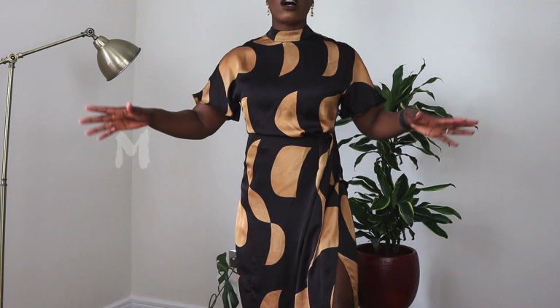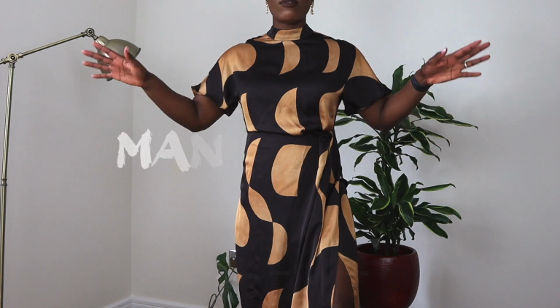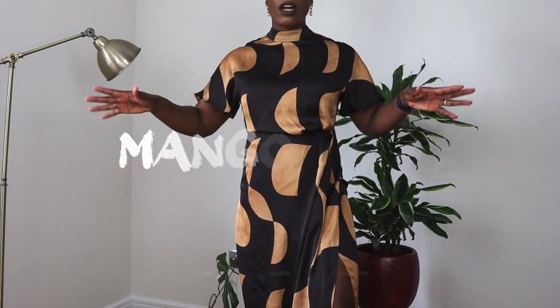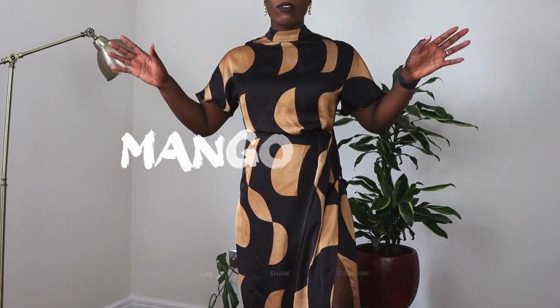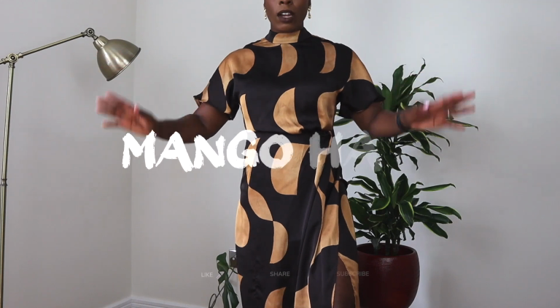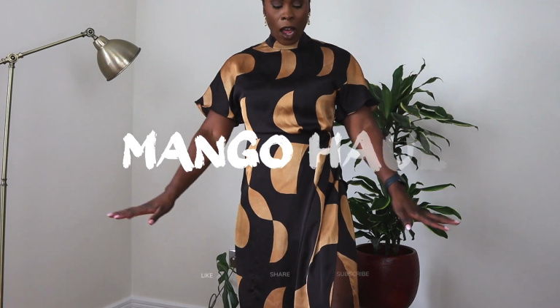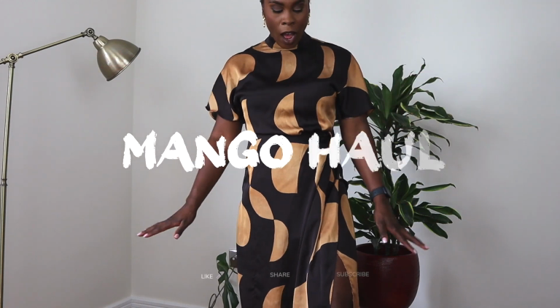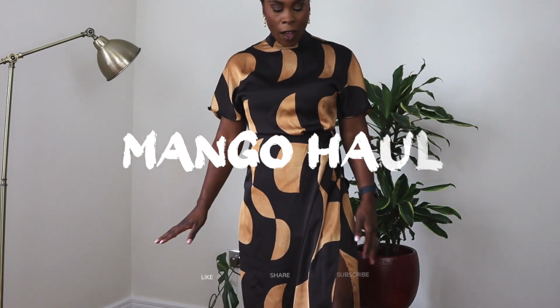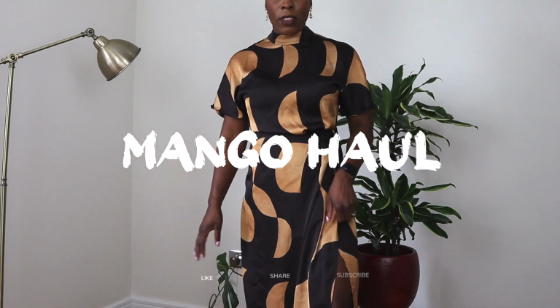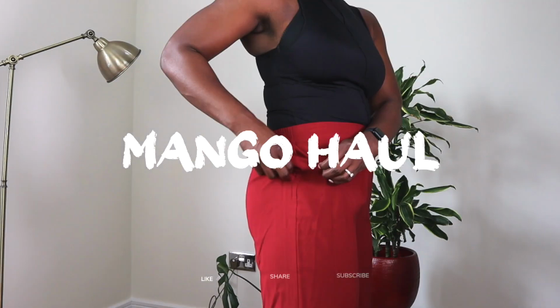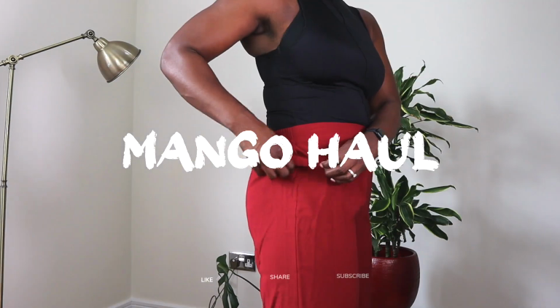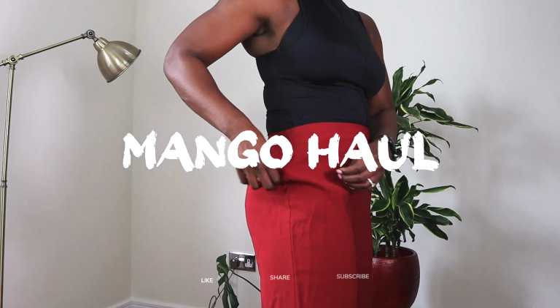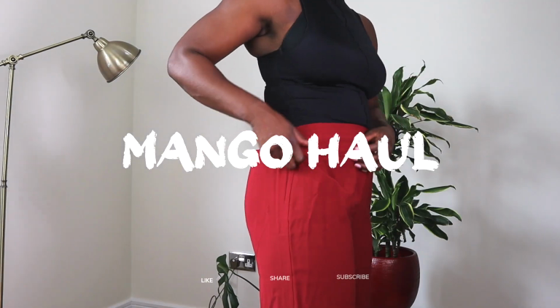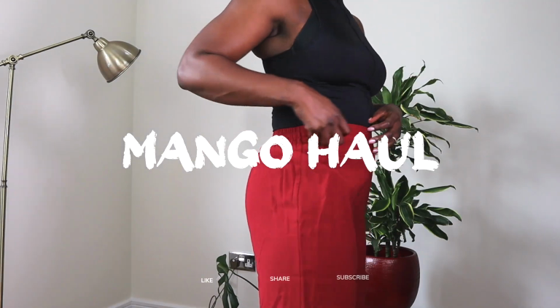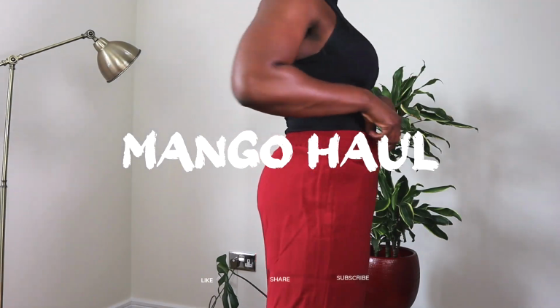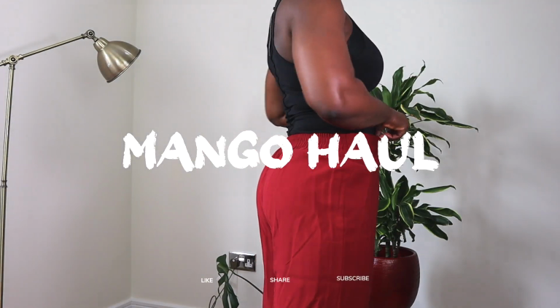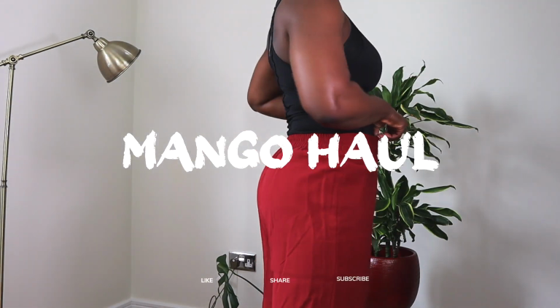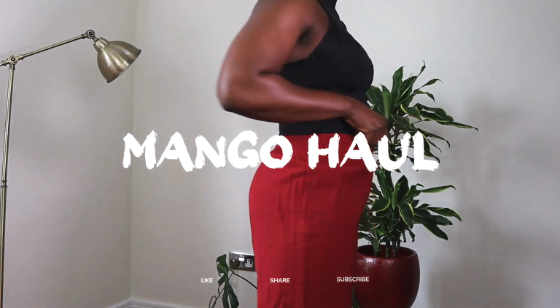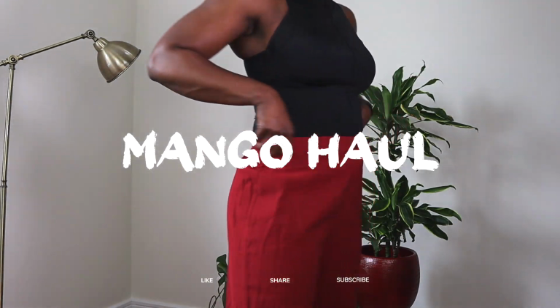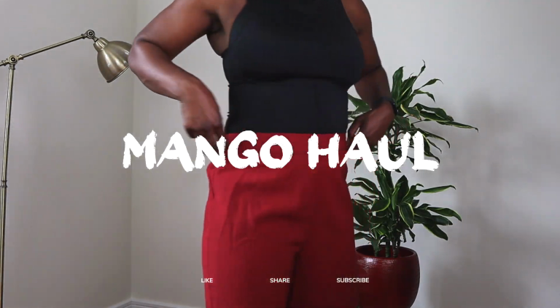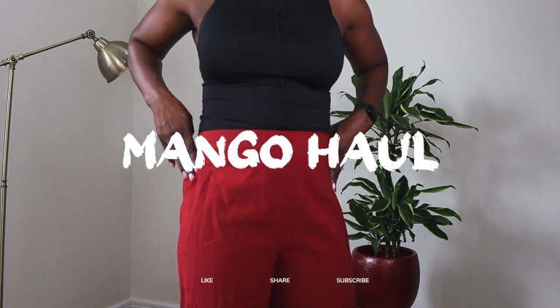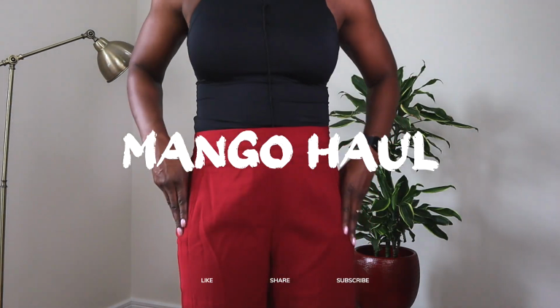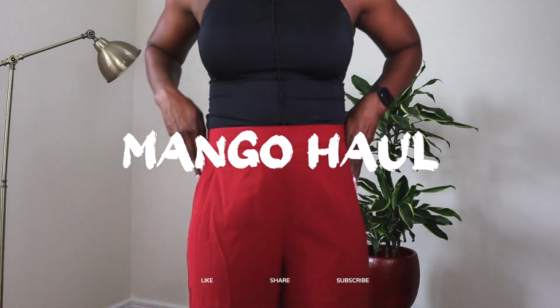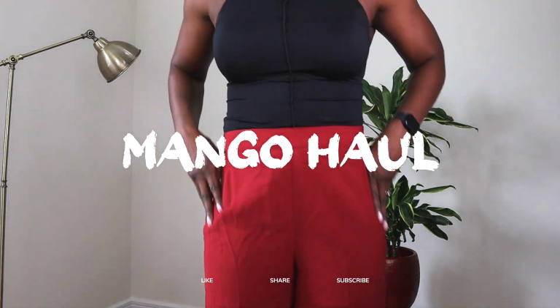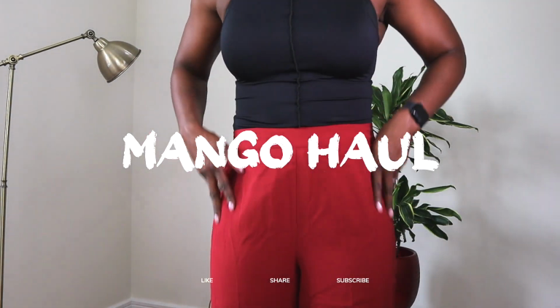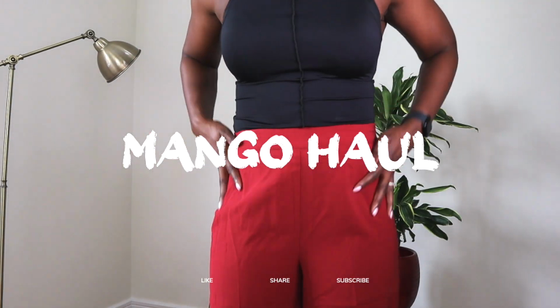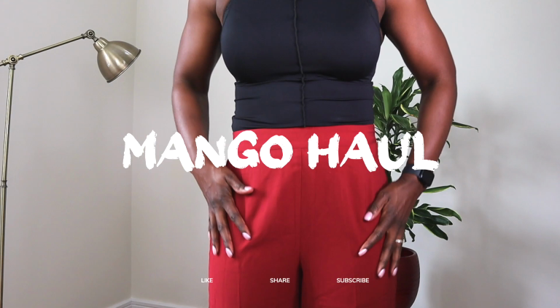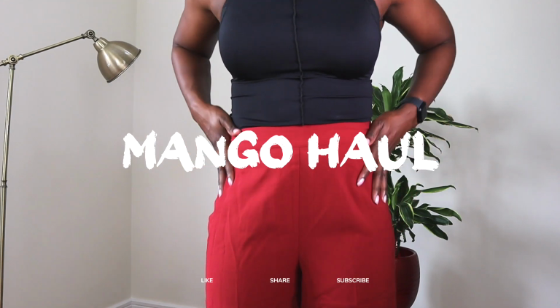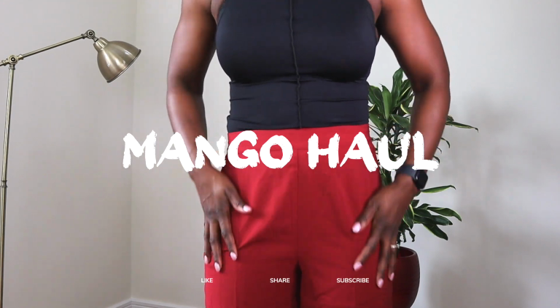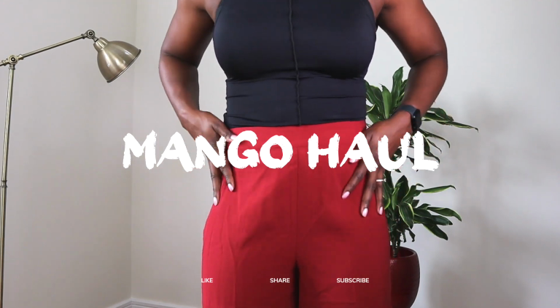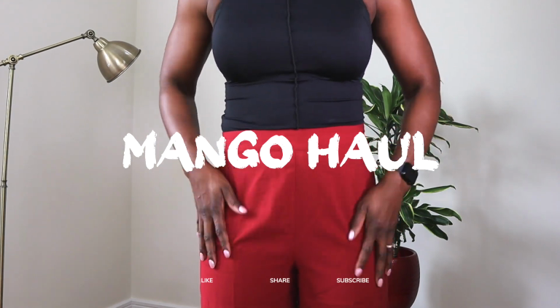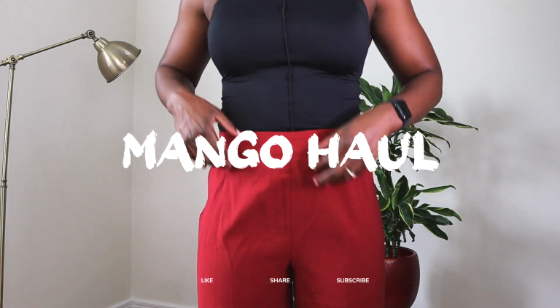Love, love, love — this is 2023, why are you making trousers without pockets?